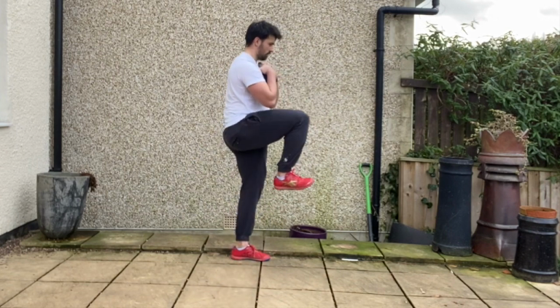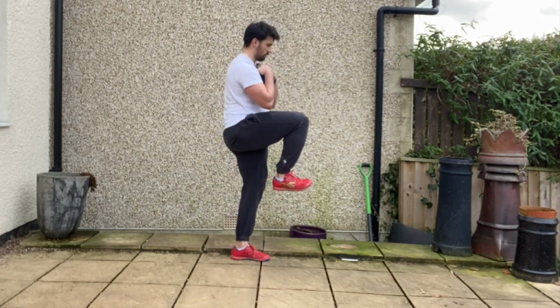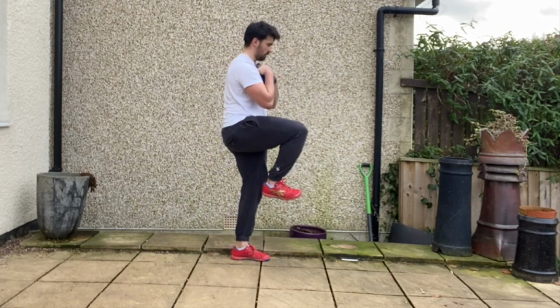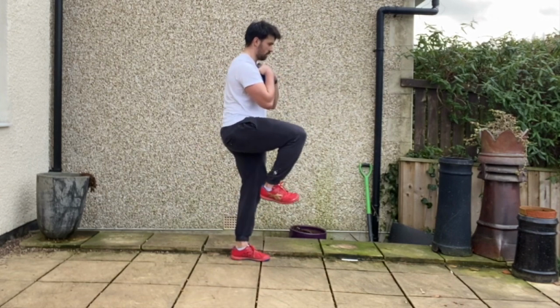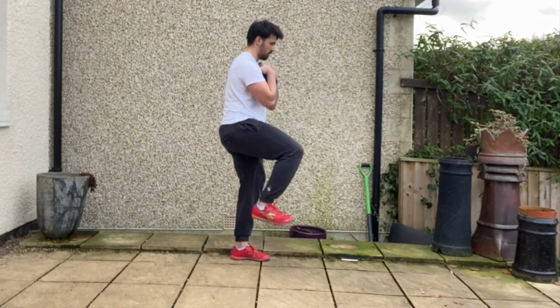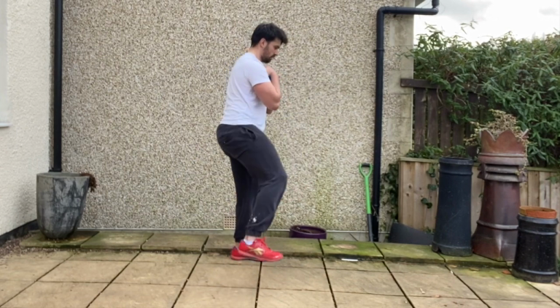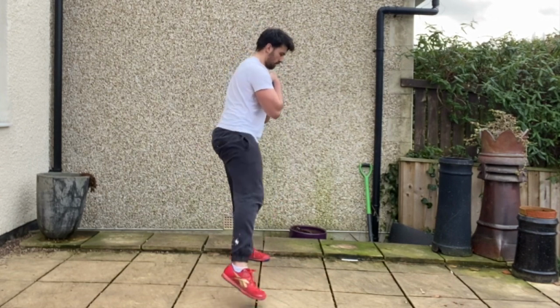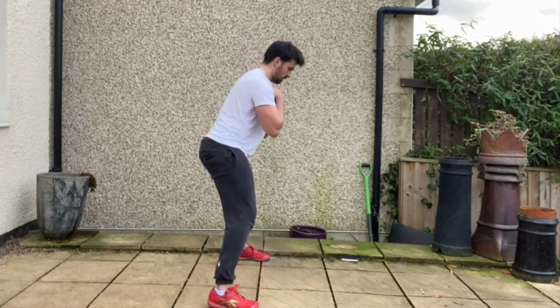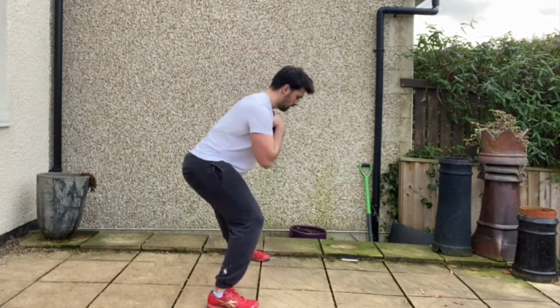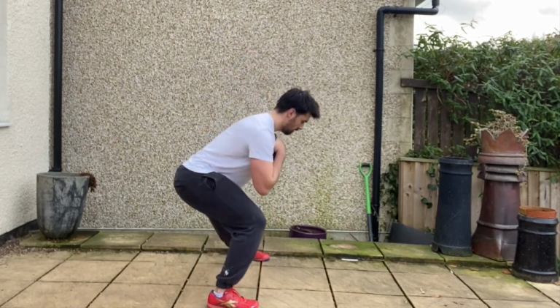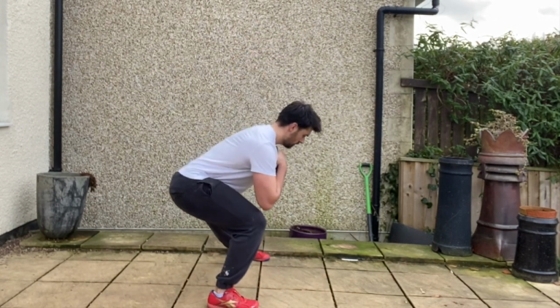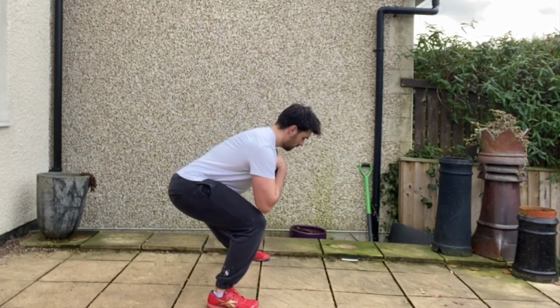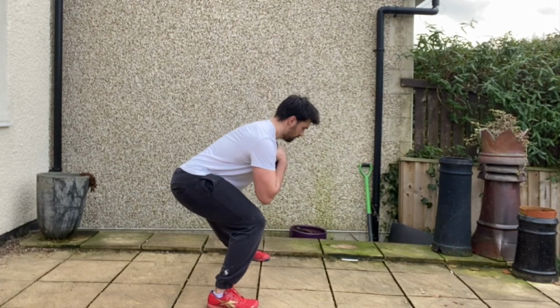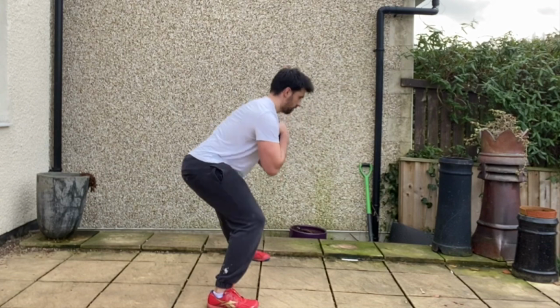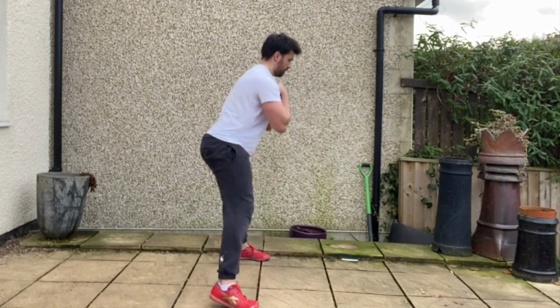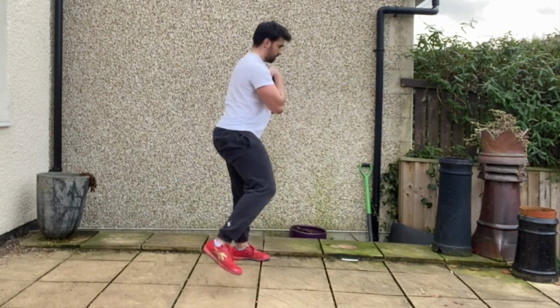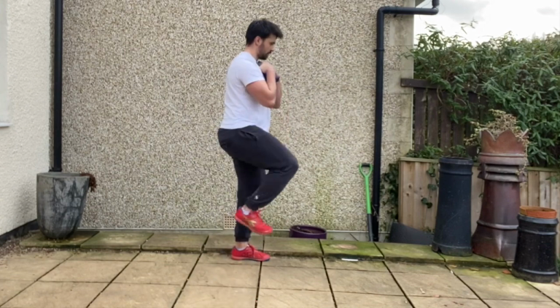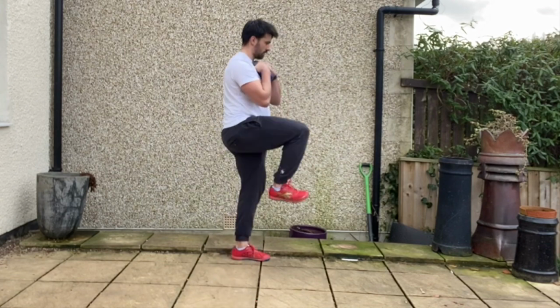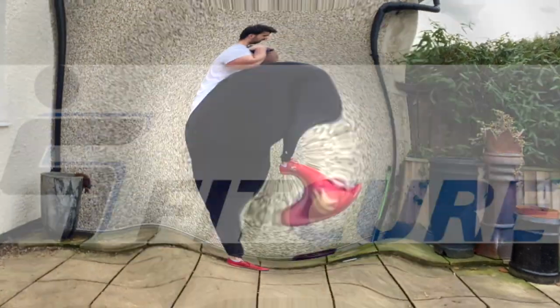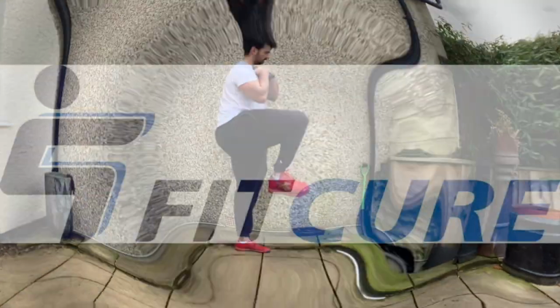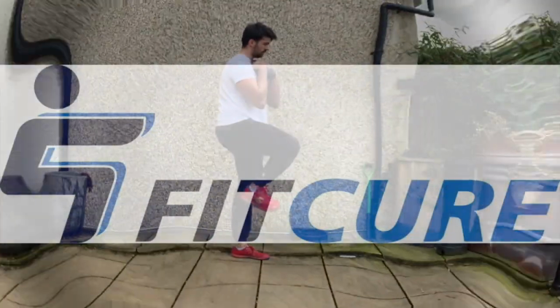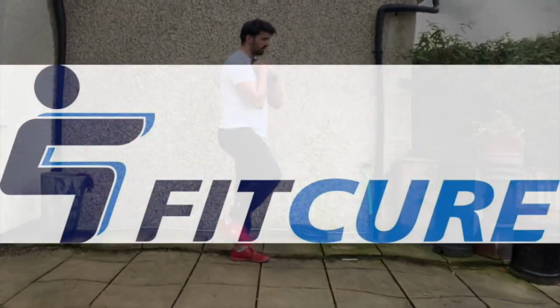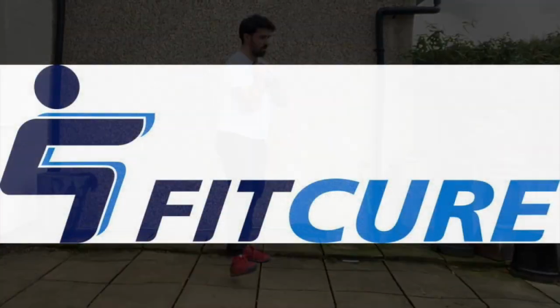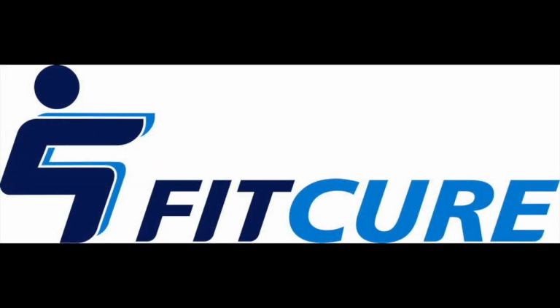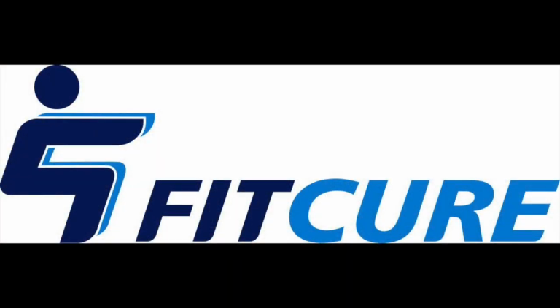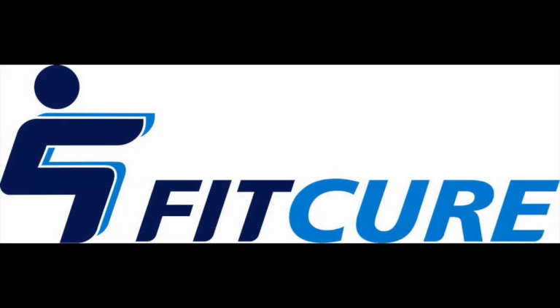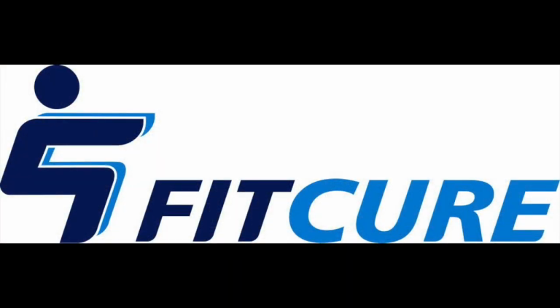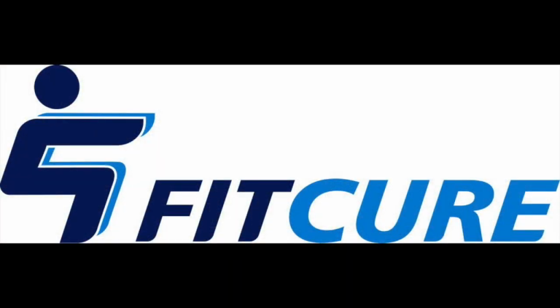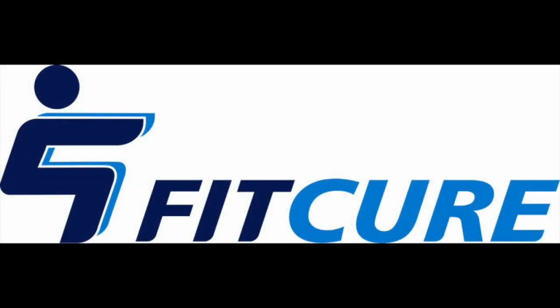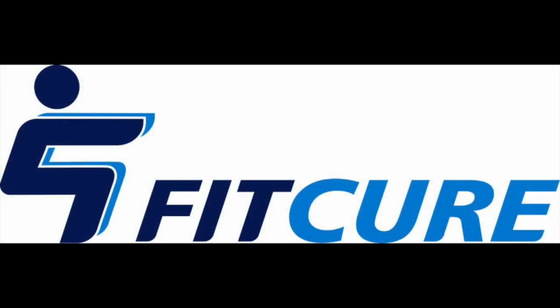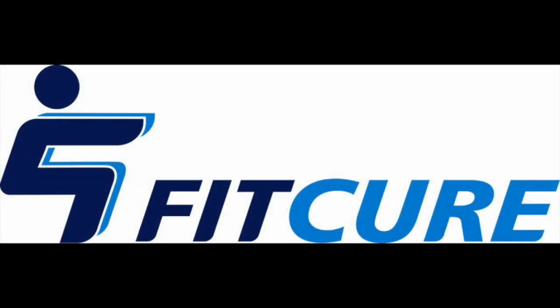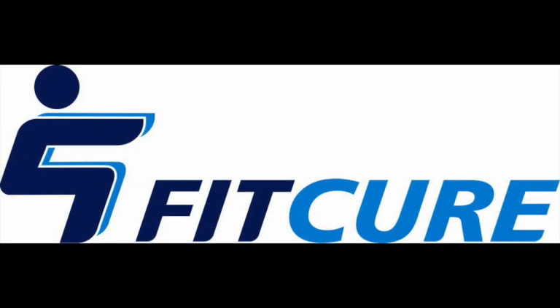Repeat for the prescribed number of repetitions on one side before changing sides. That's goblet grip lateral lunge to single leg support.